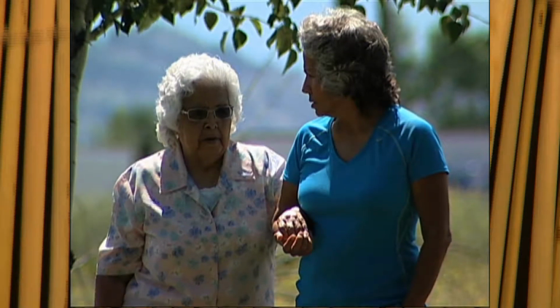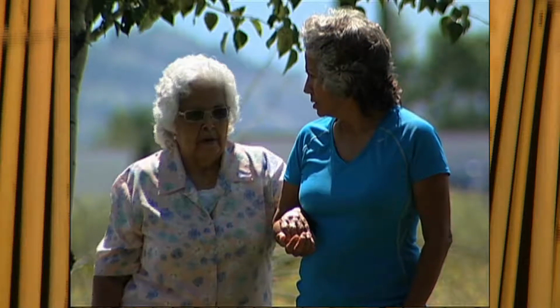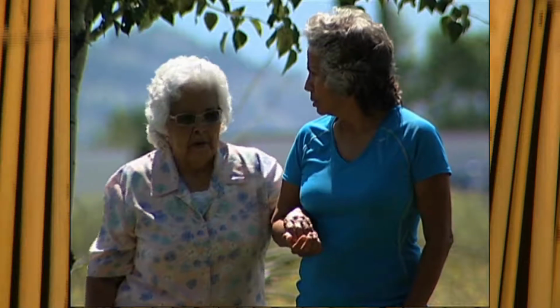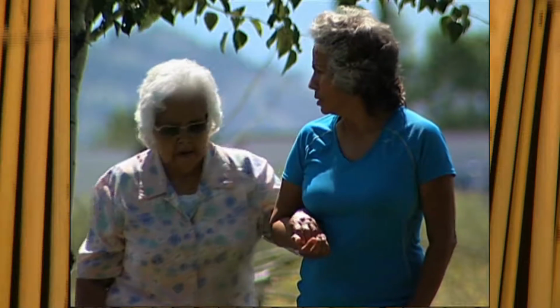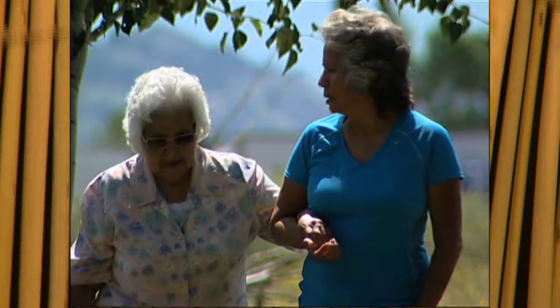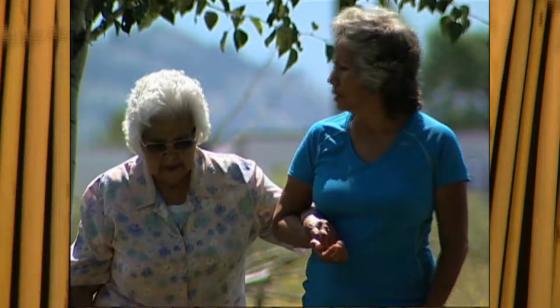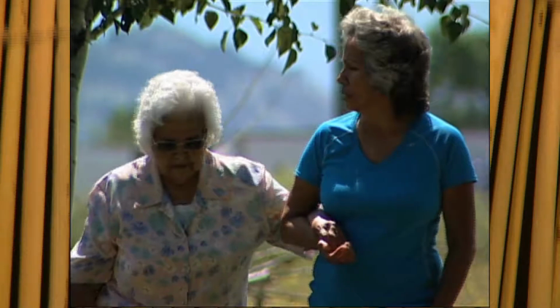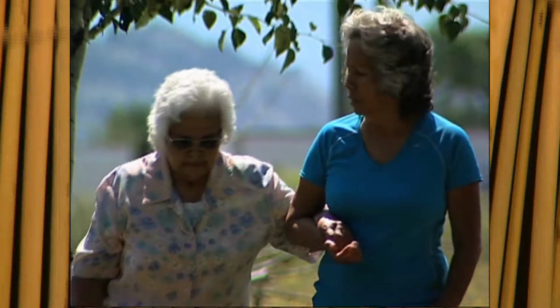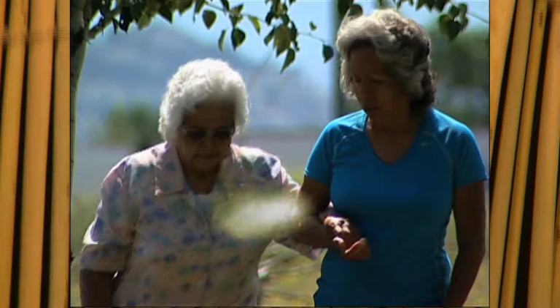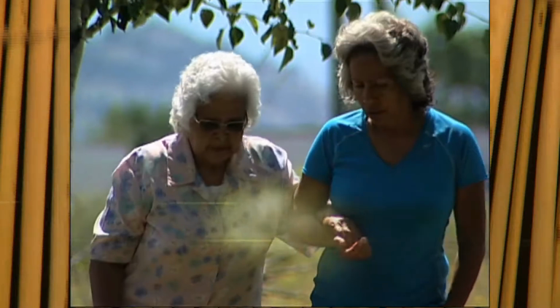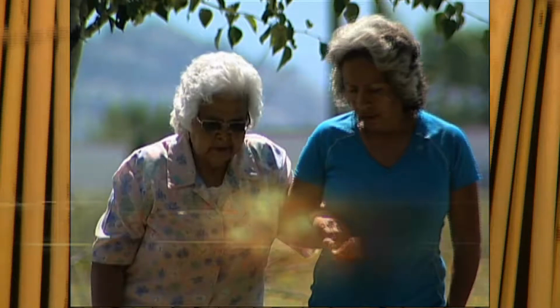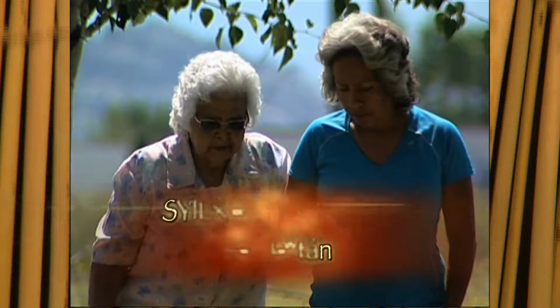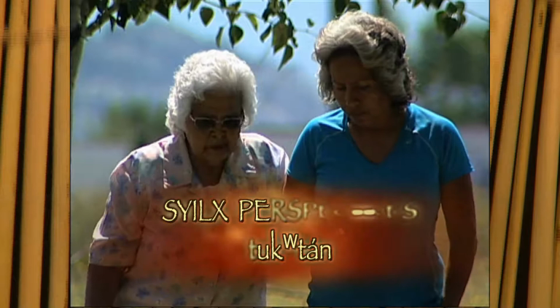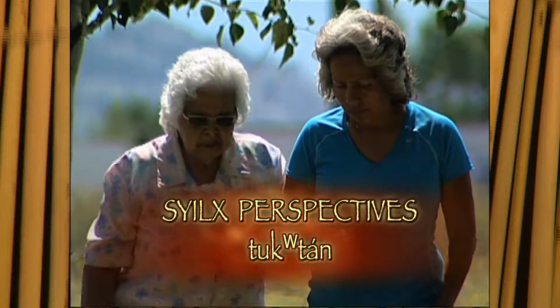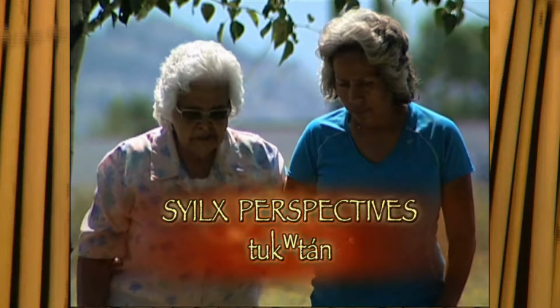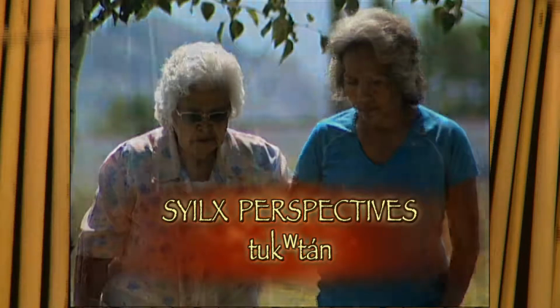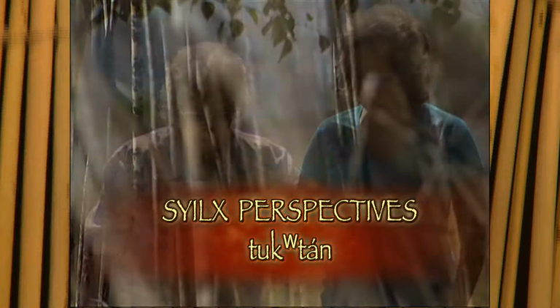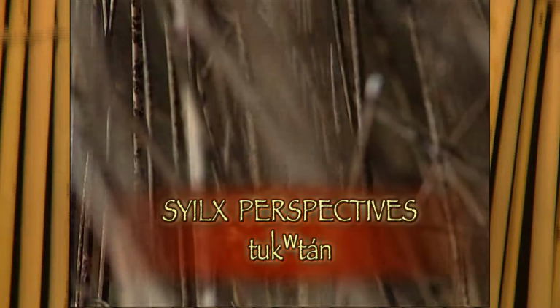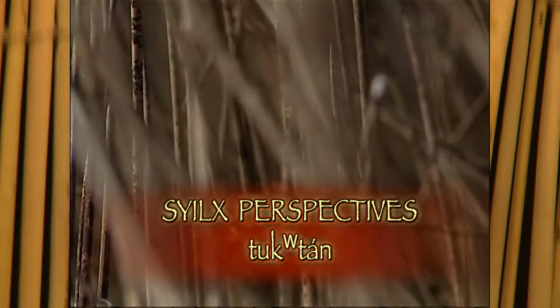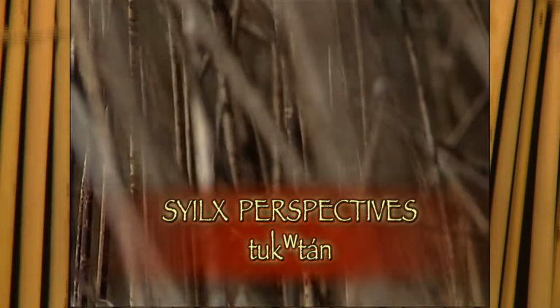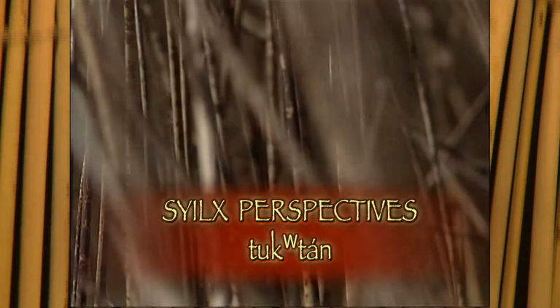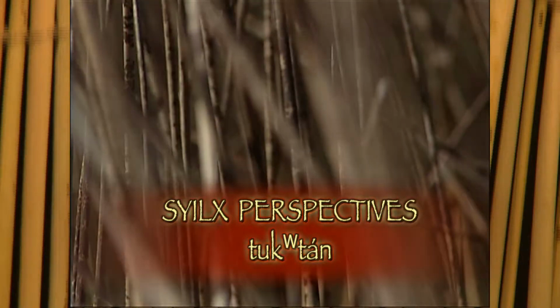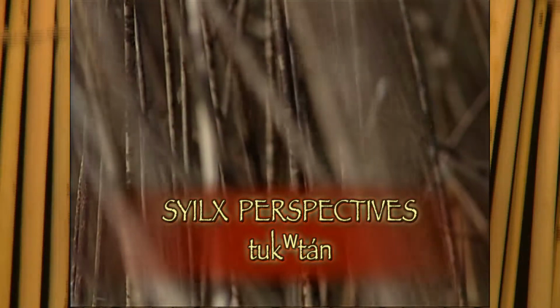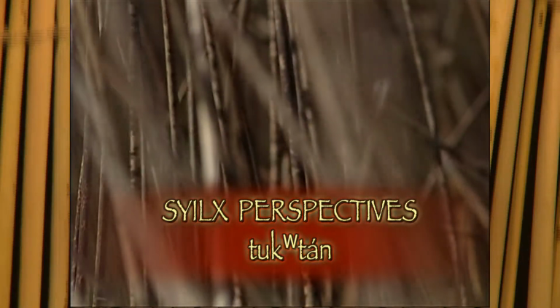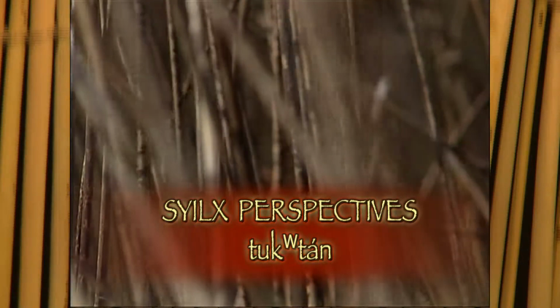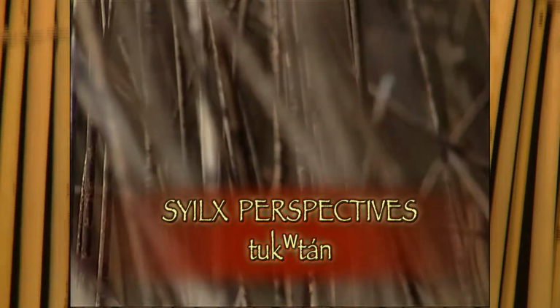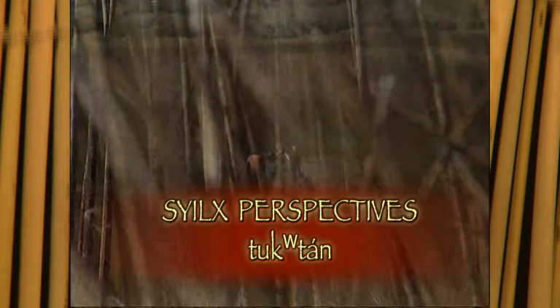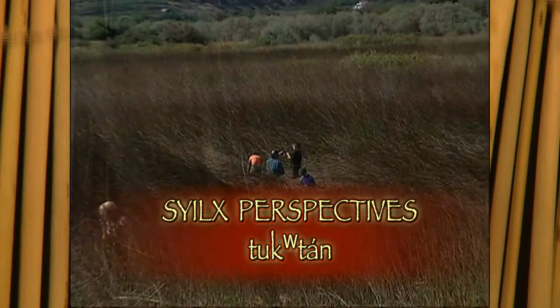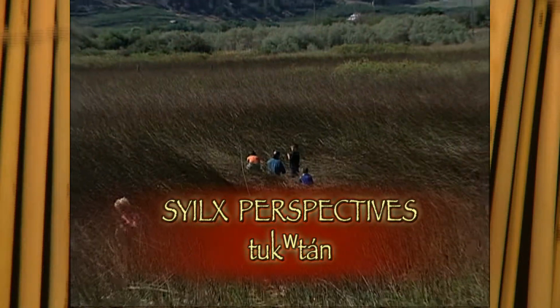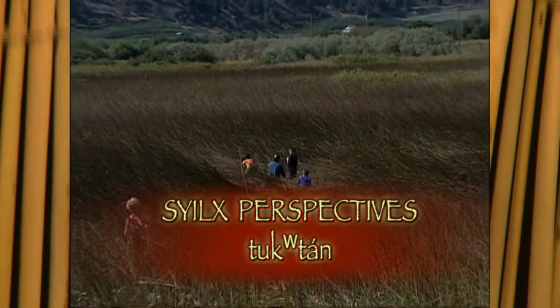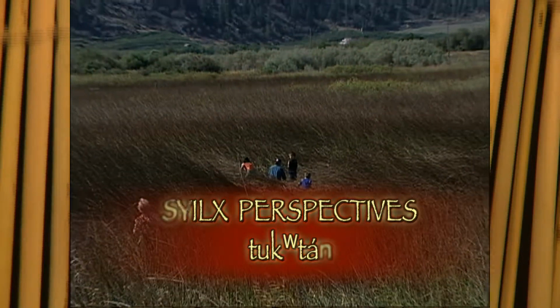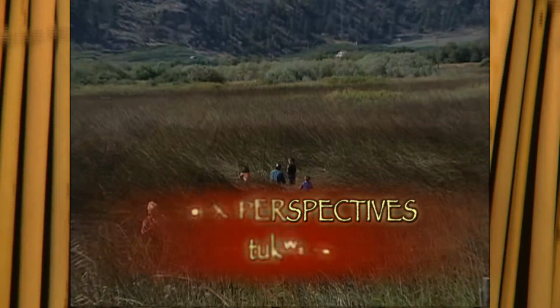Skelita, wise woman, is my mom, Hazel Squawkin, who shared Smyula stories of the land with me.